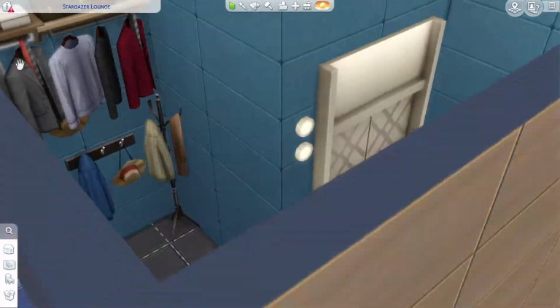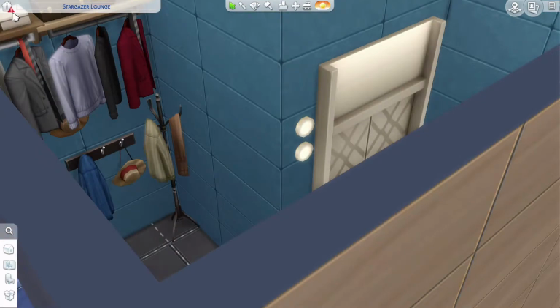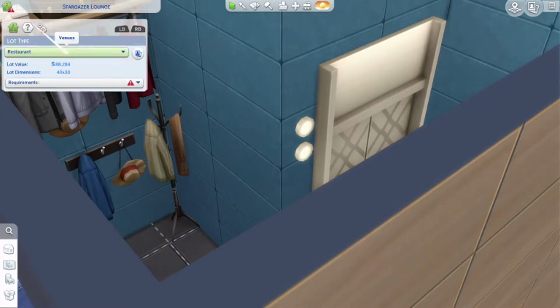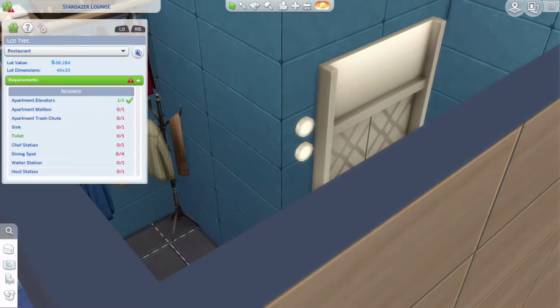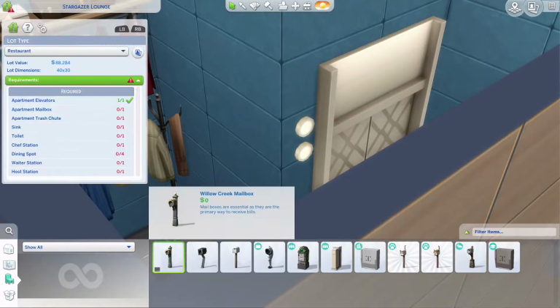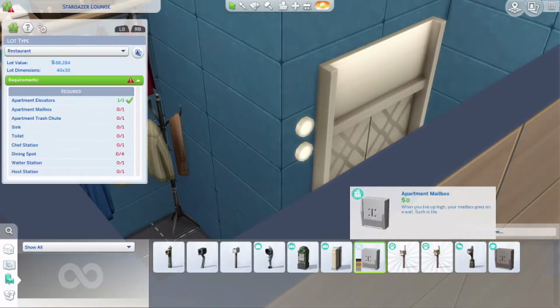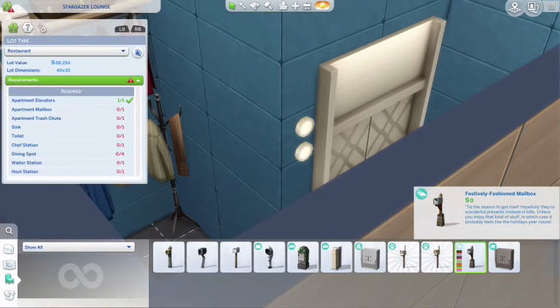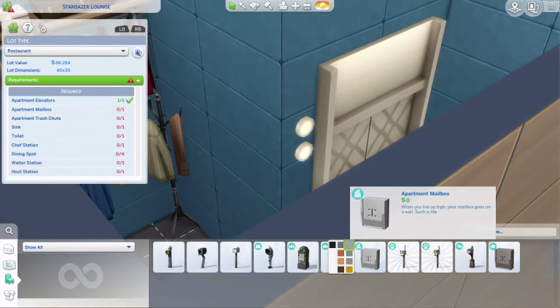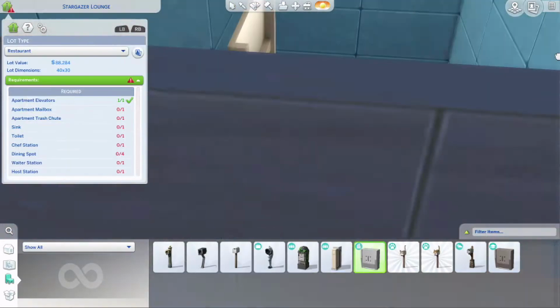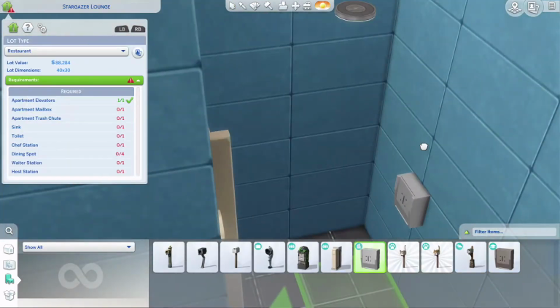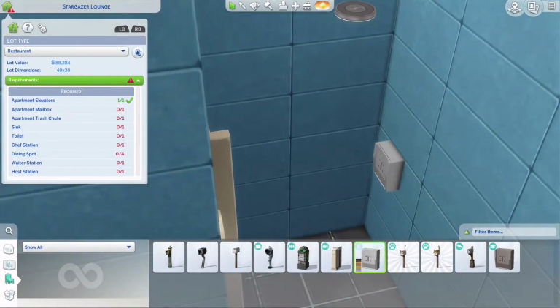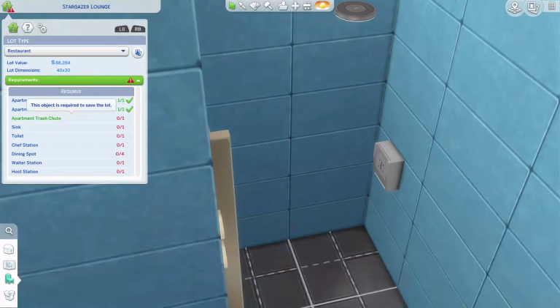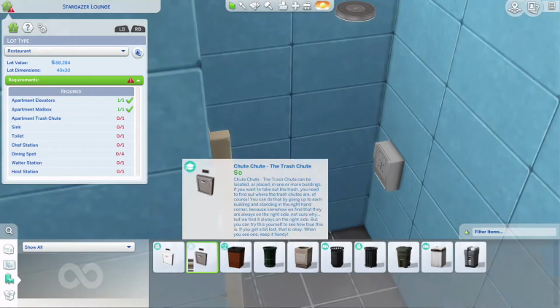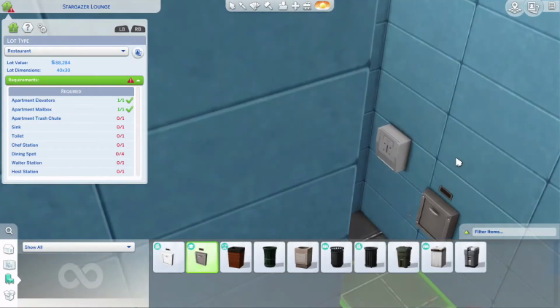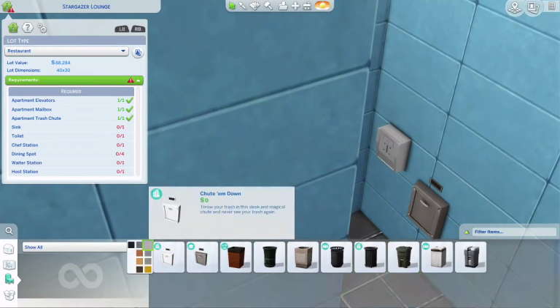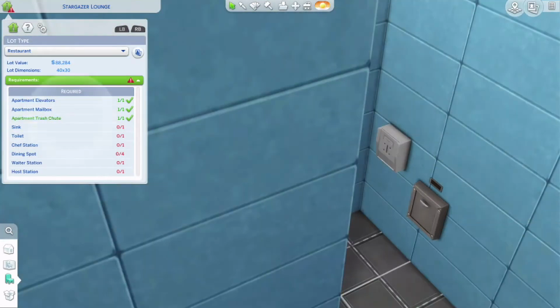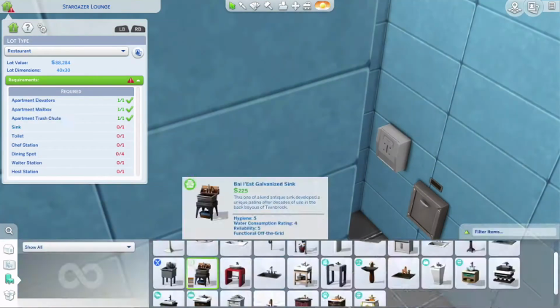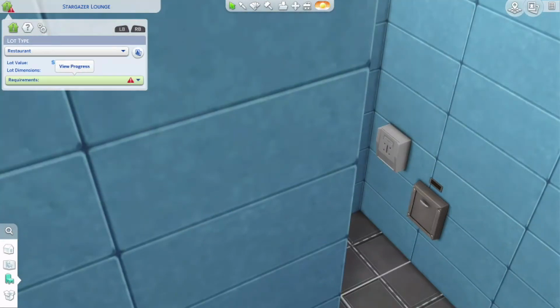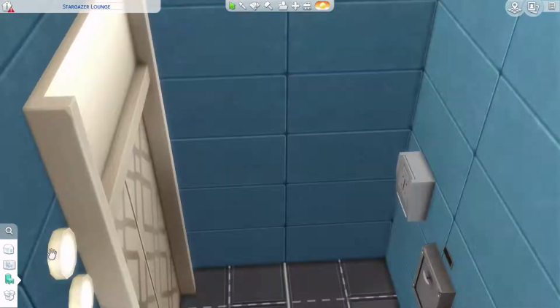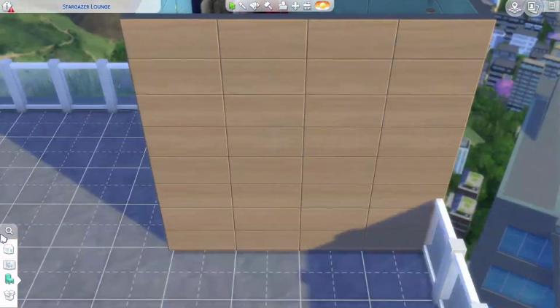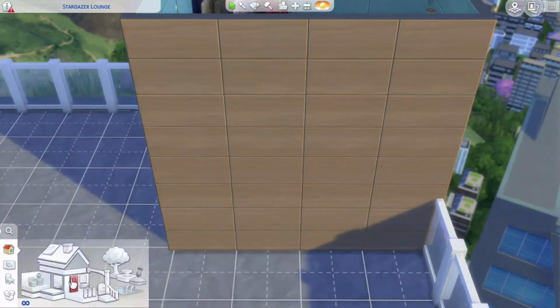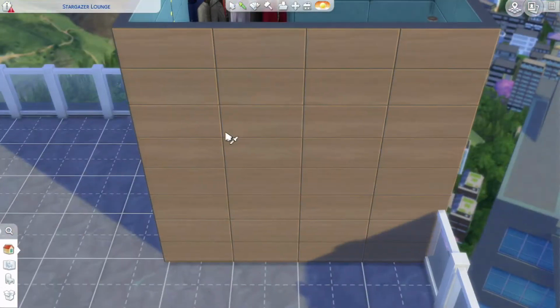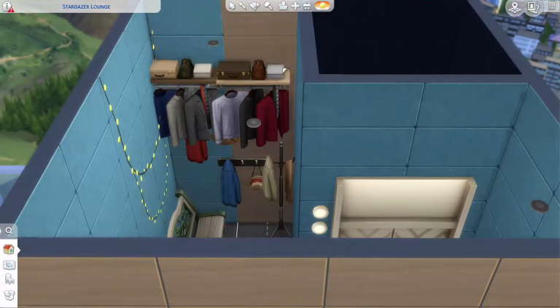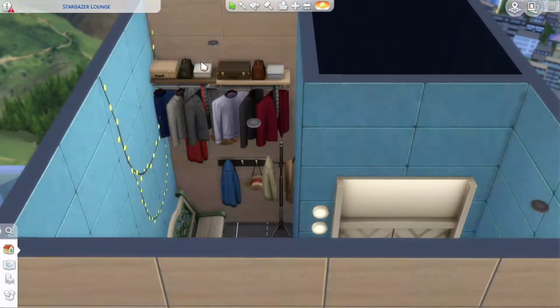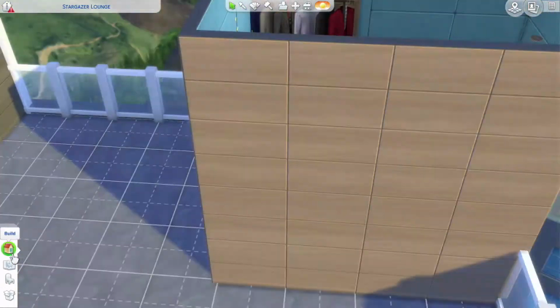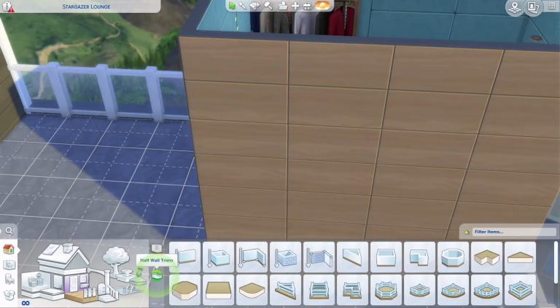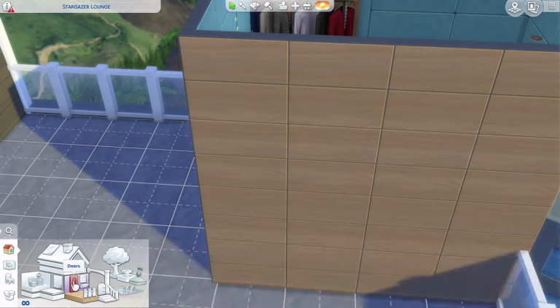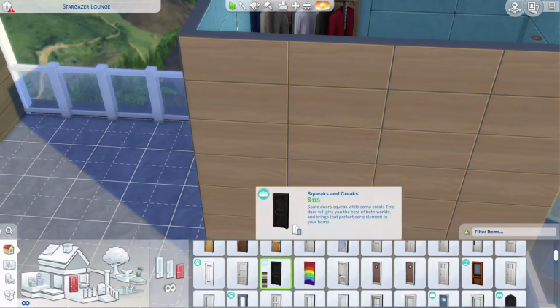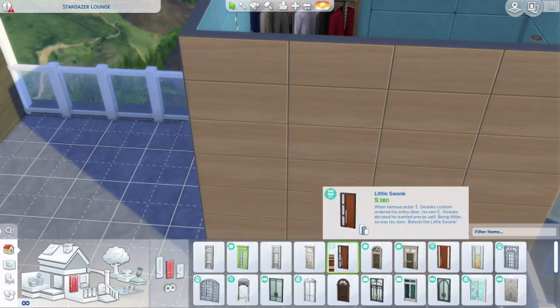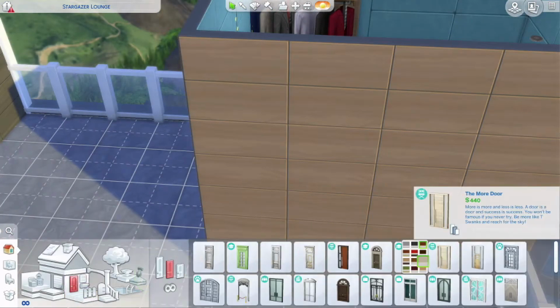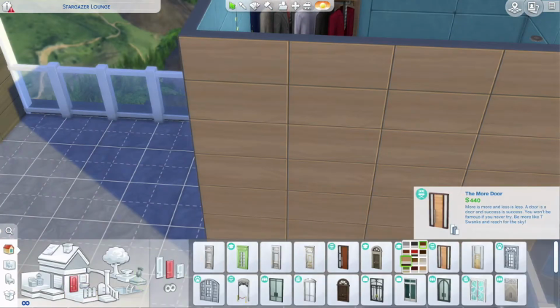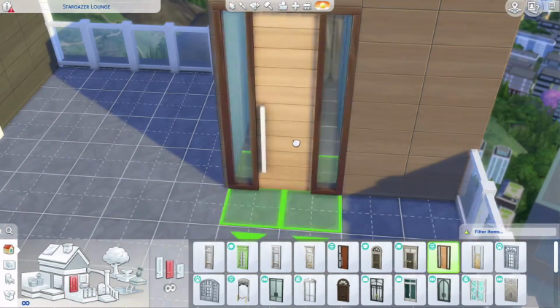This is a little entrance way, because you need to get up to the rooftop restaurant. This is where everyone can hang their coats, bags, hats, scarves and whatever.